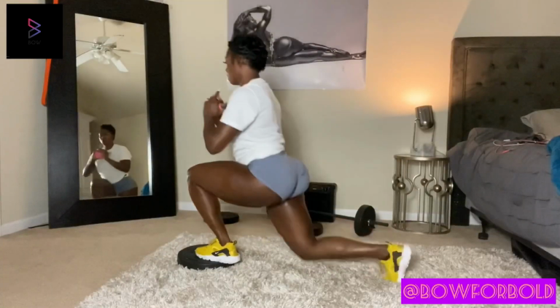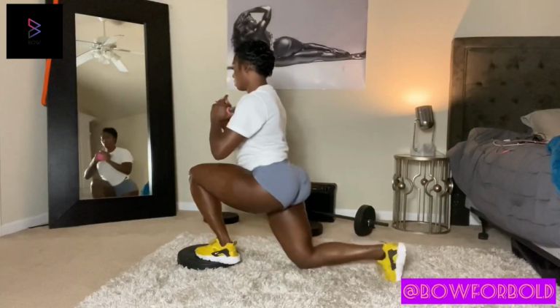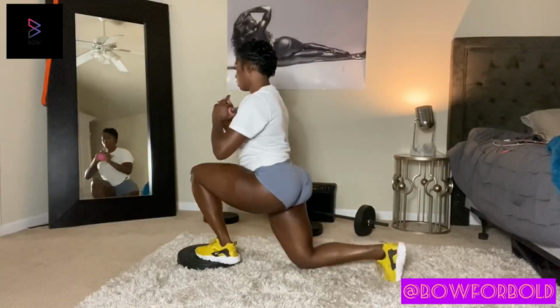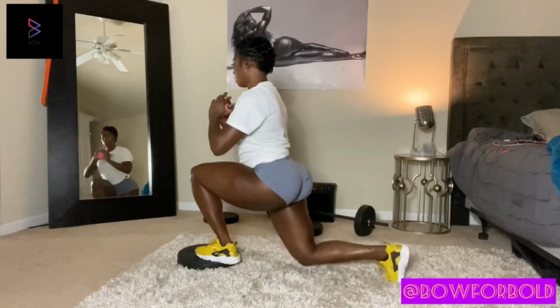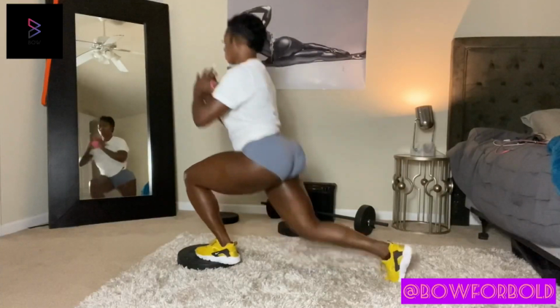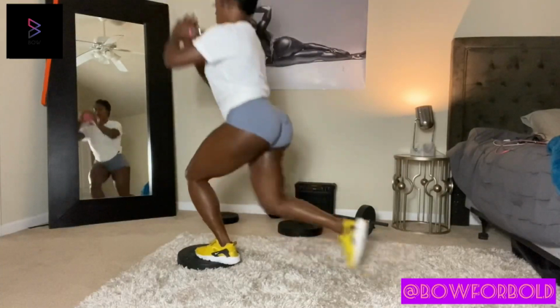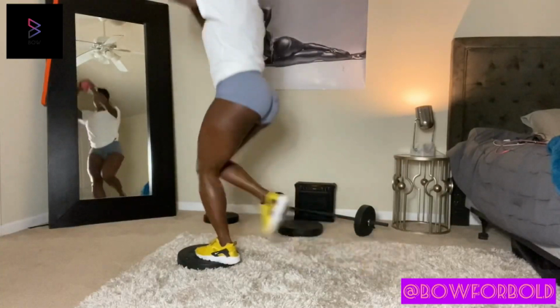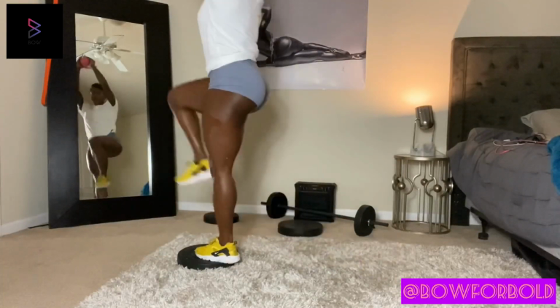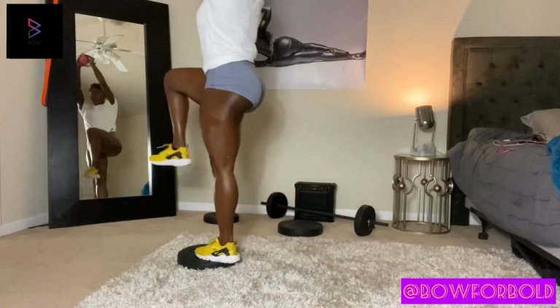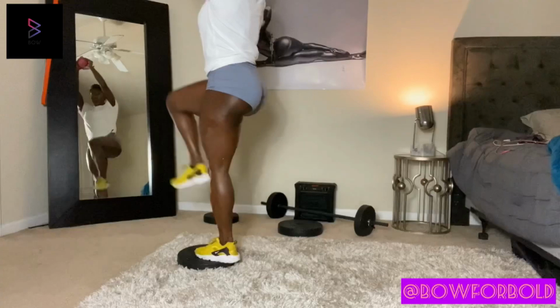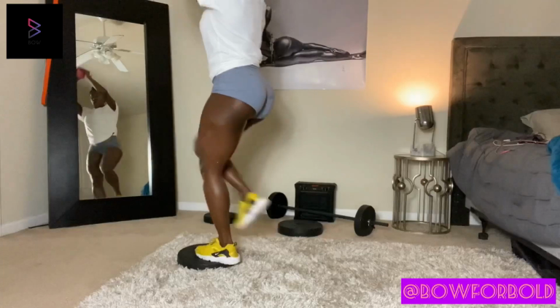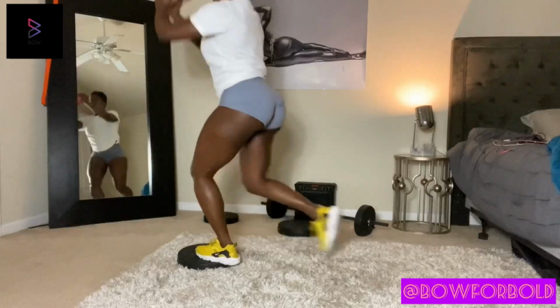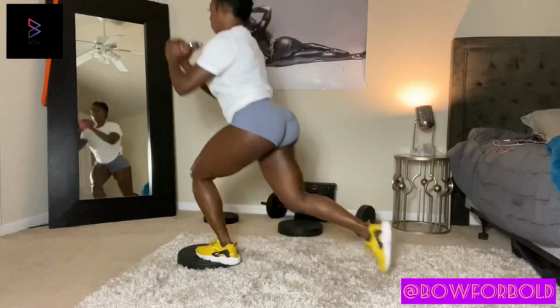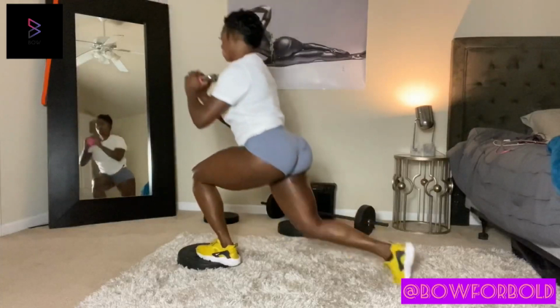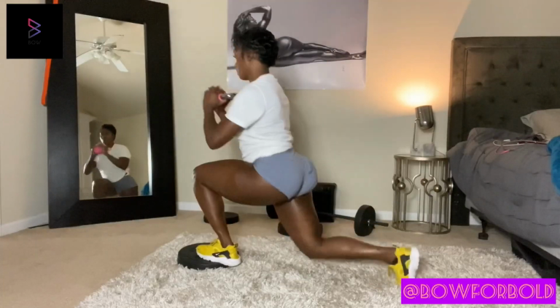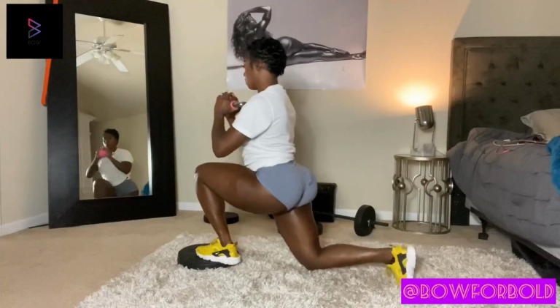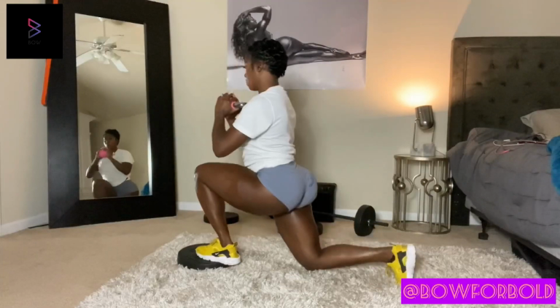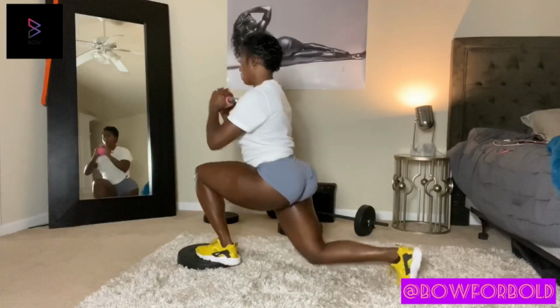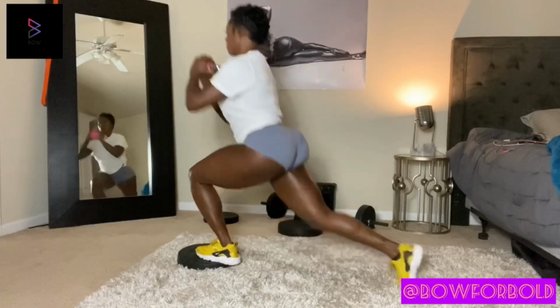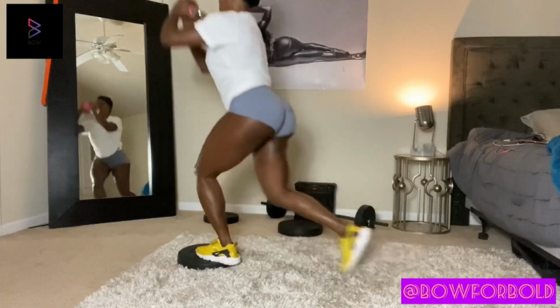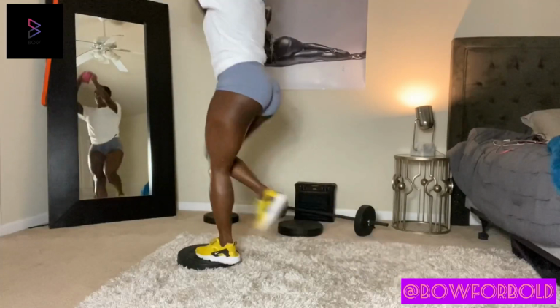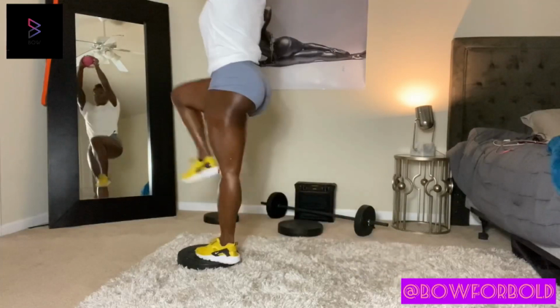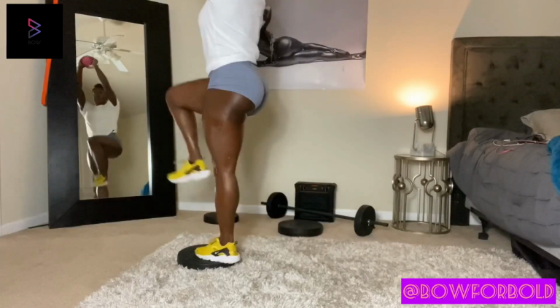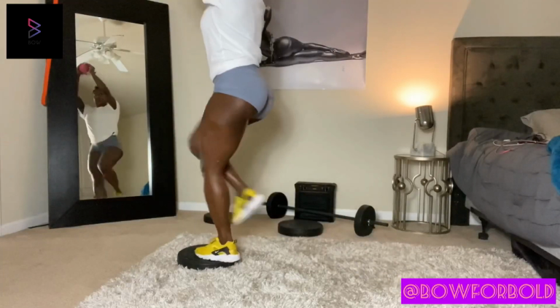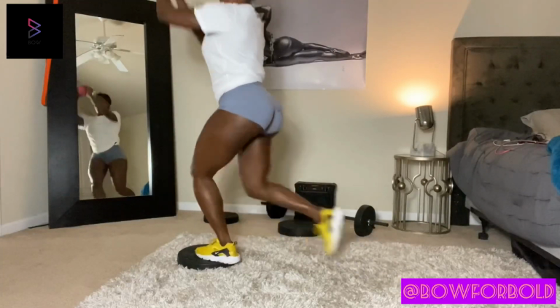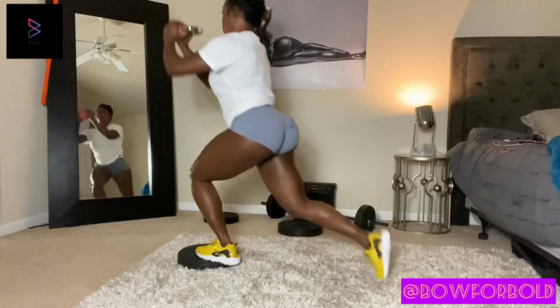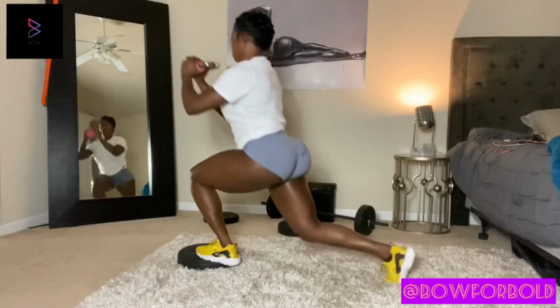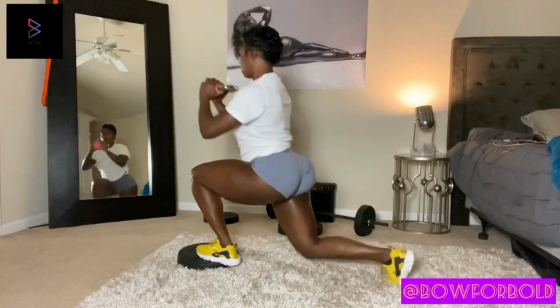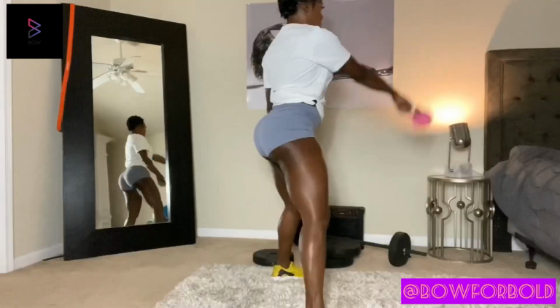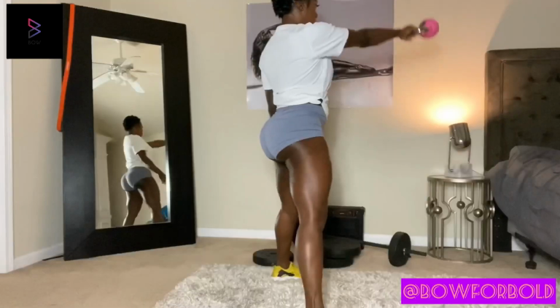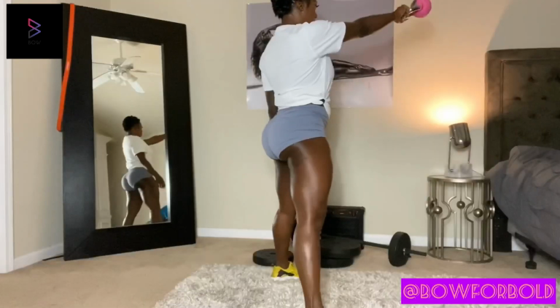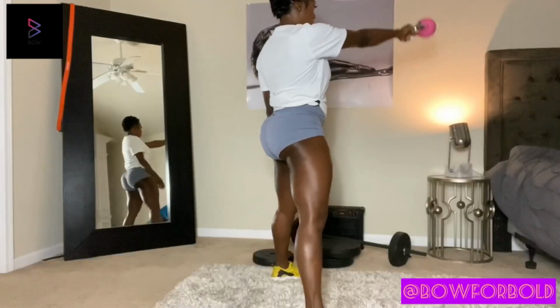Right now they have the shirts in black and white, but they're coming out with so many more colors and I'm getting them all.